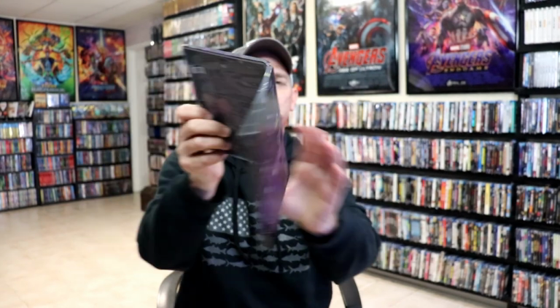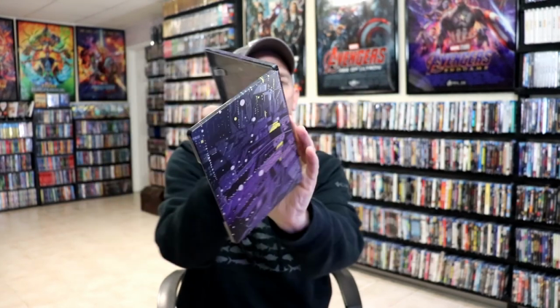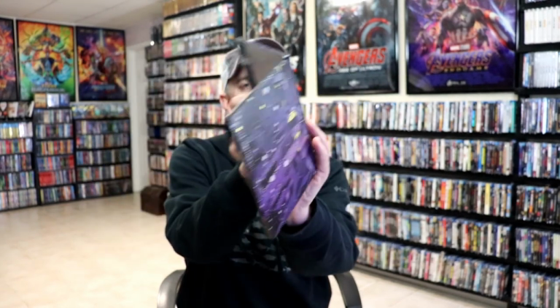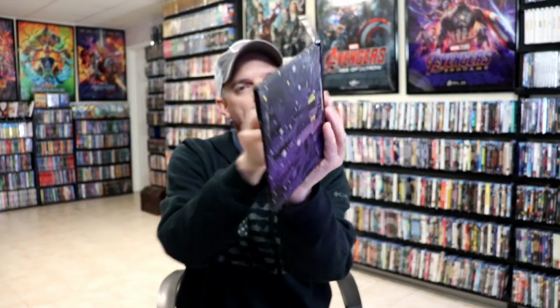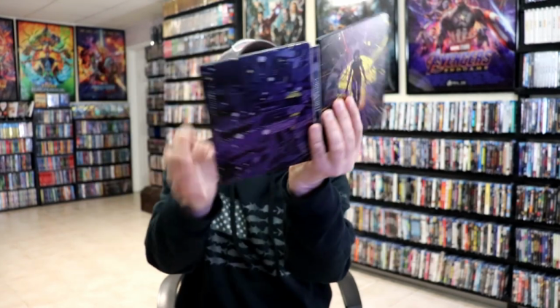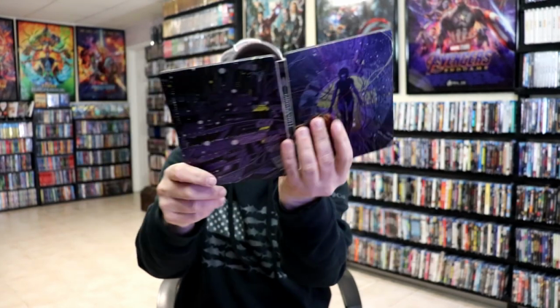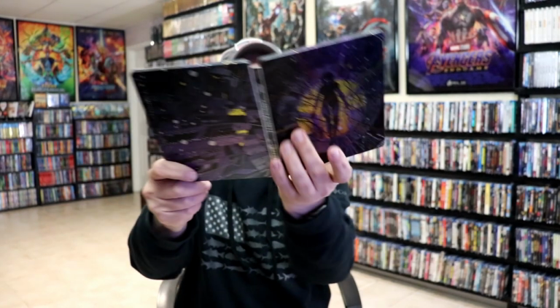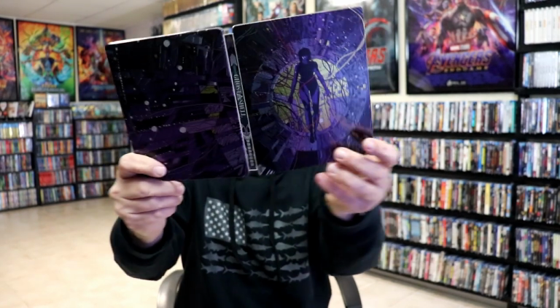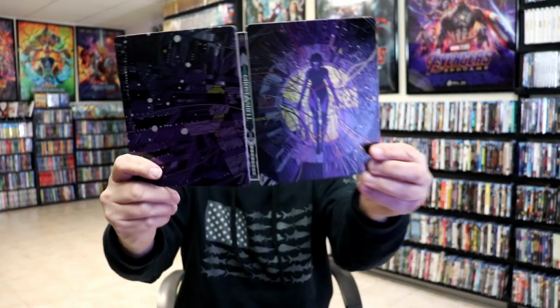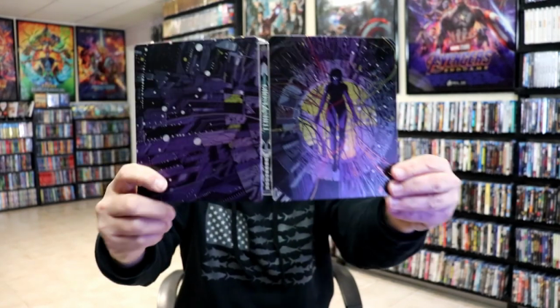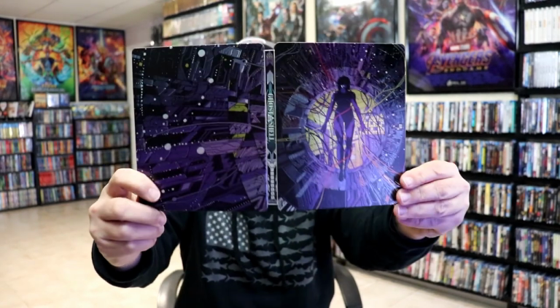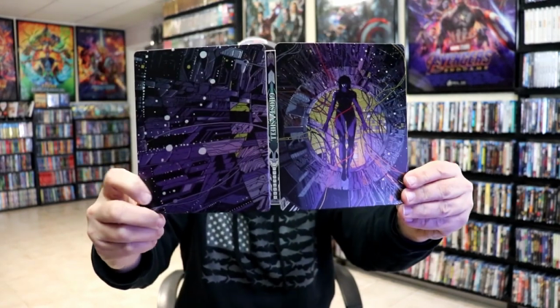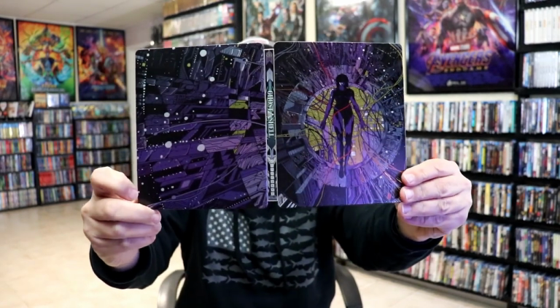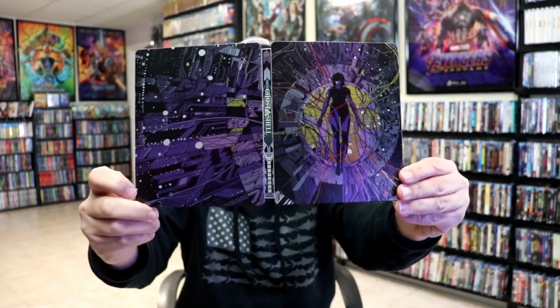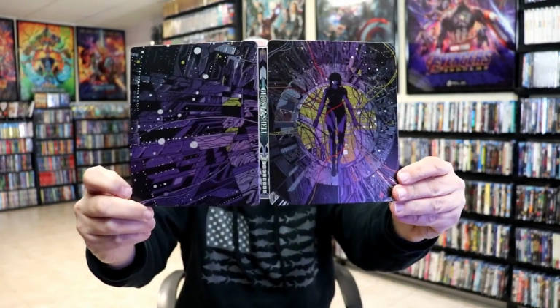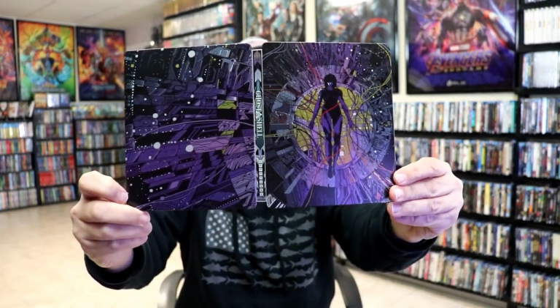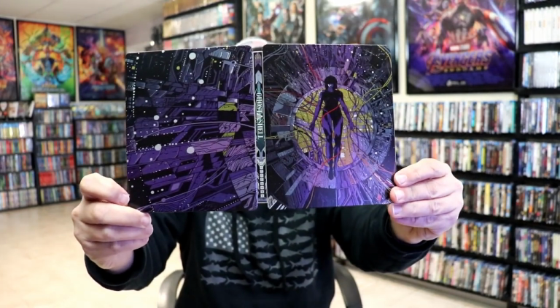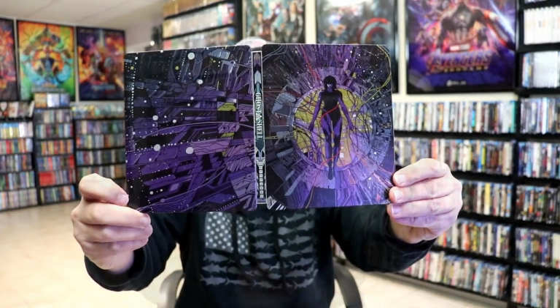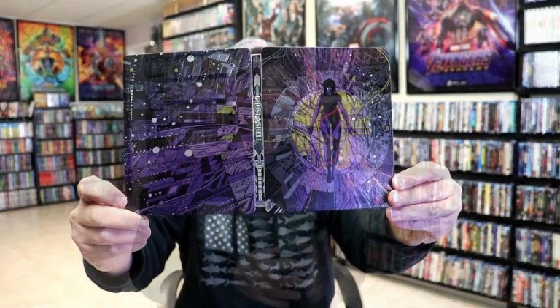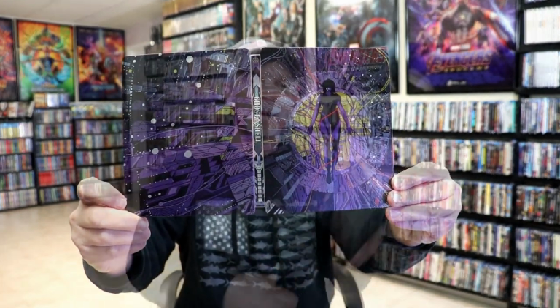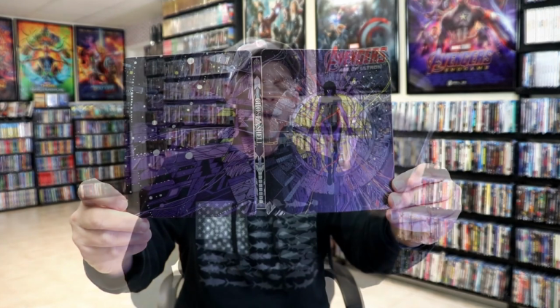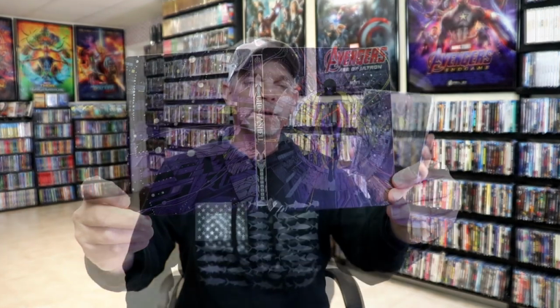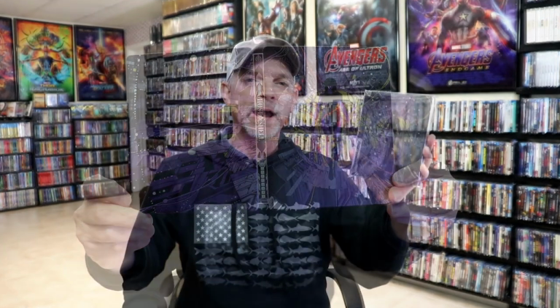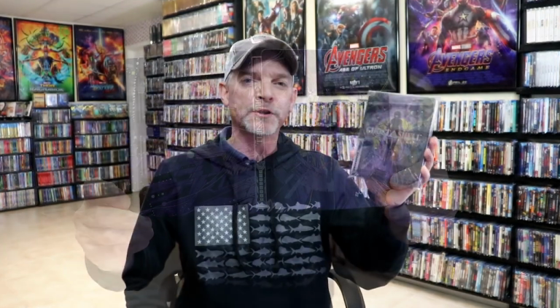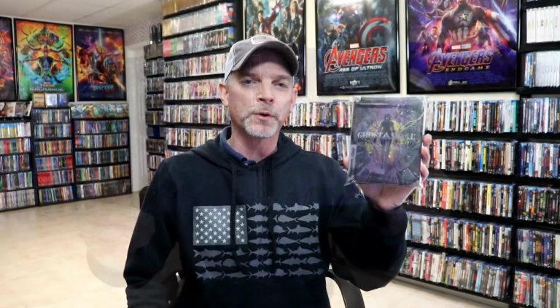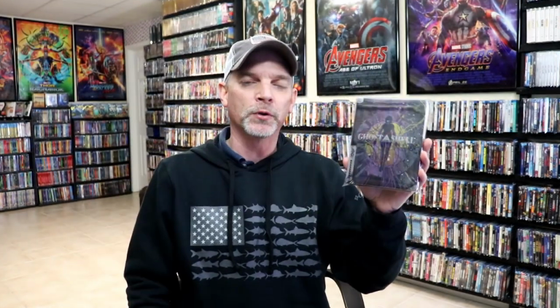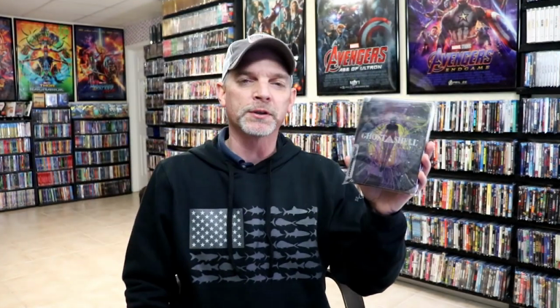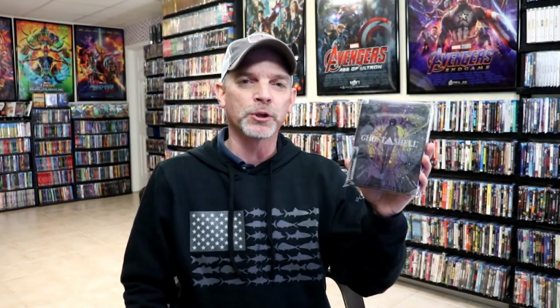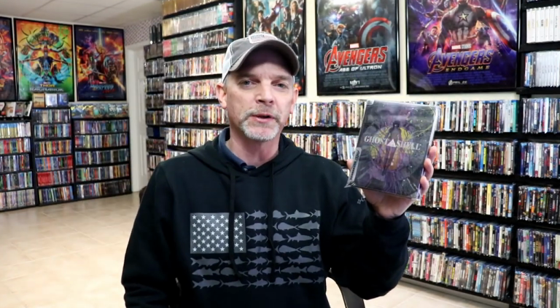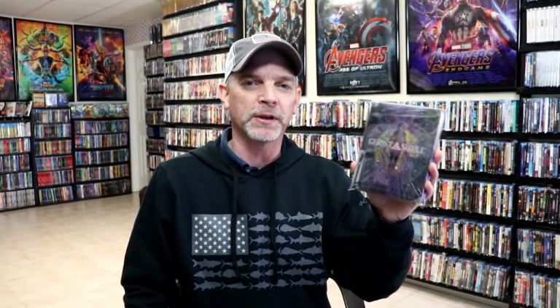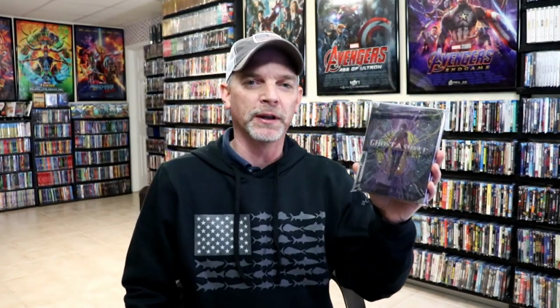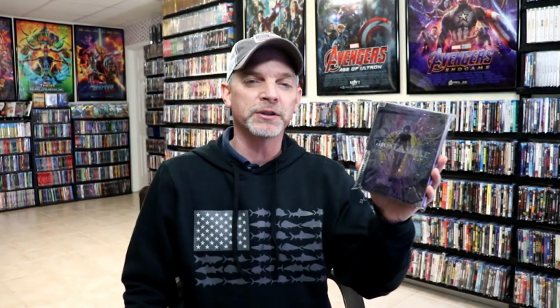So overall, this is a beautiful-looking Steelbook. I'm really happy to have this beautiful-looking Steelbook in the collection.